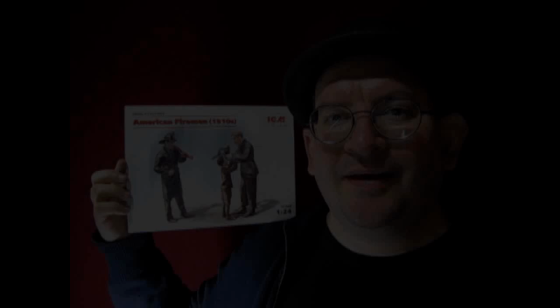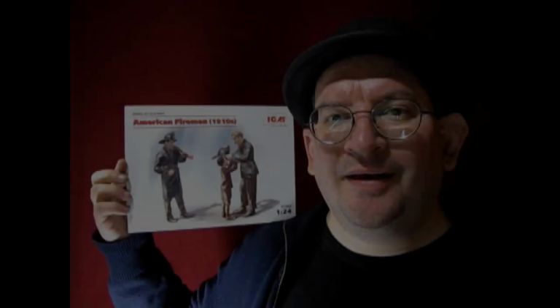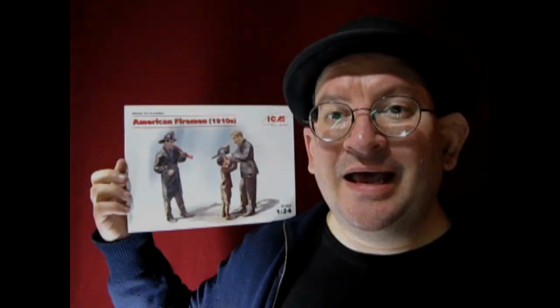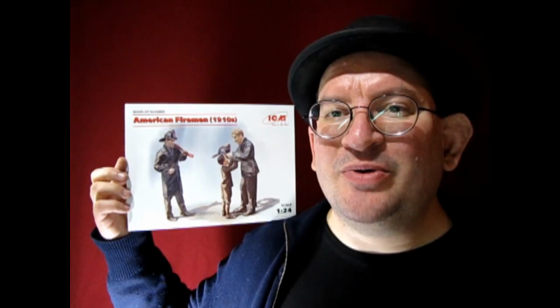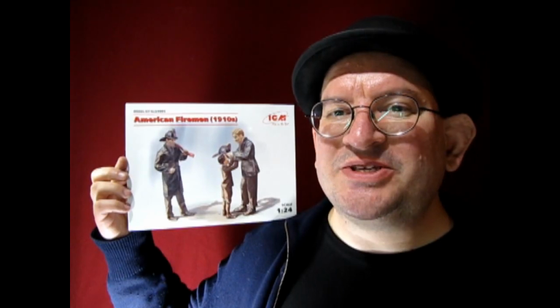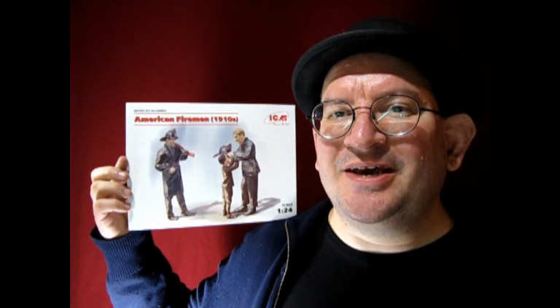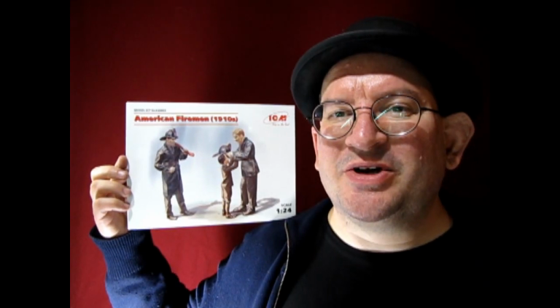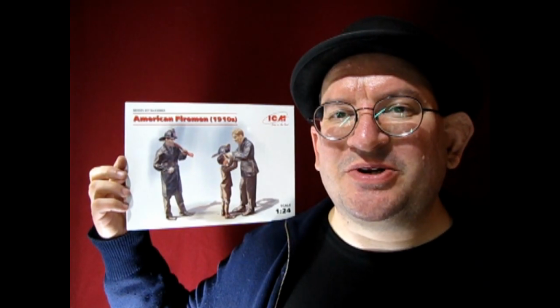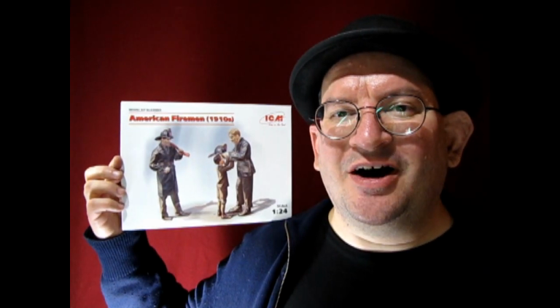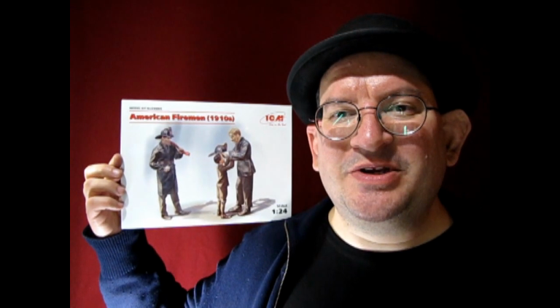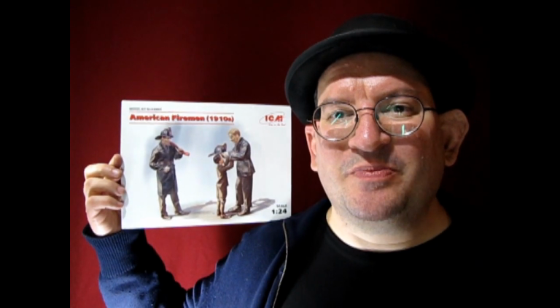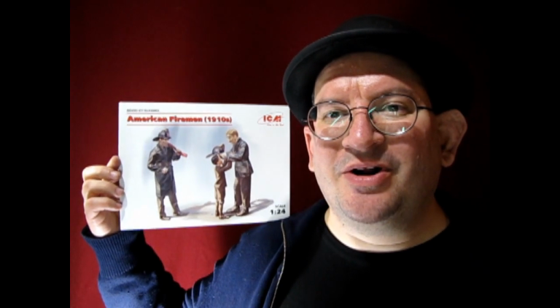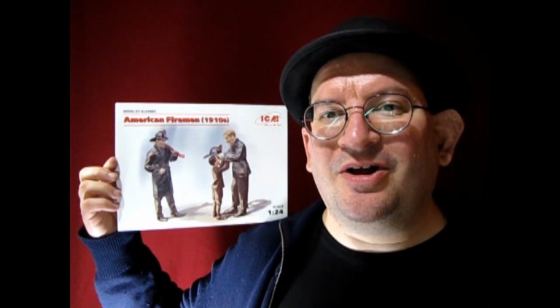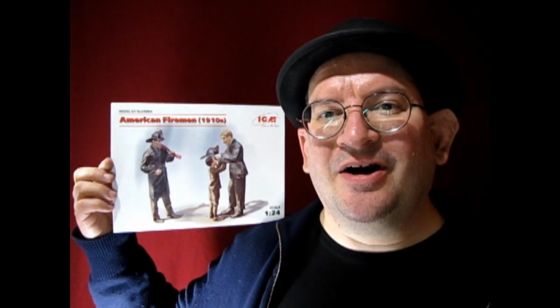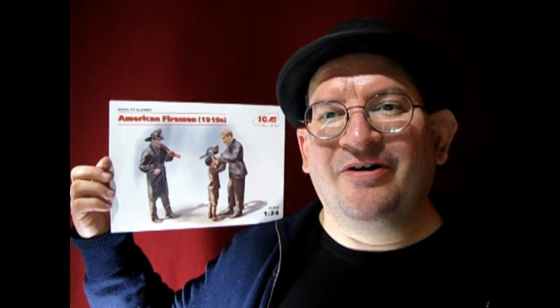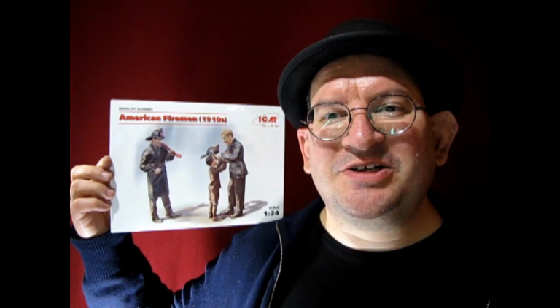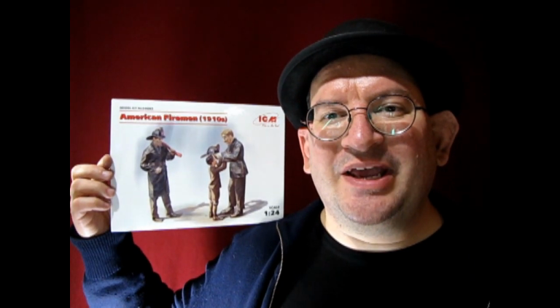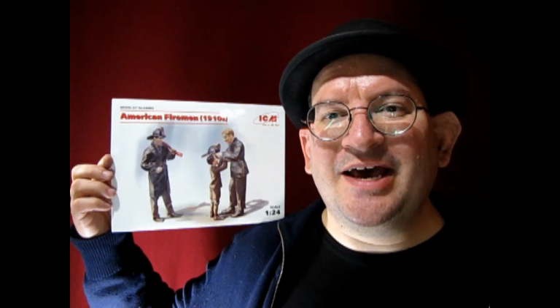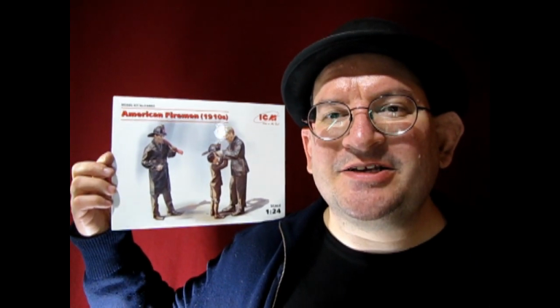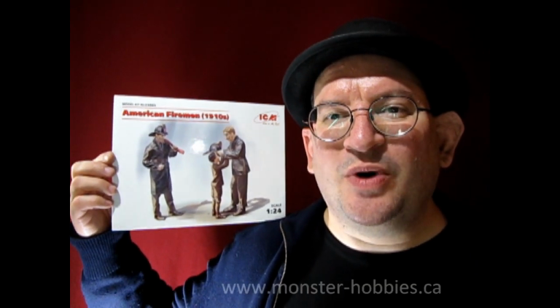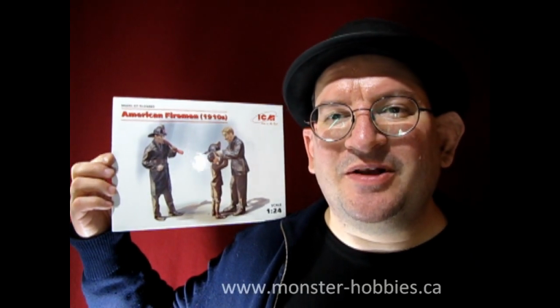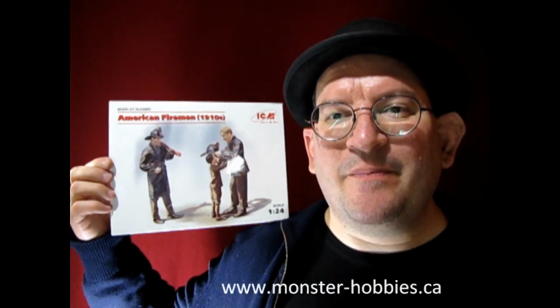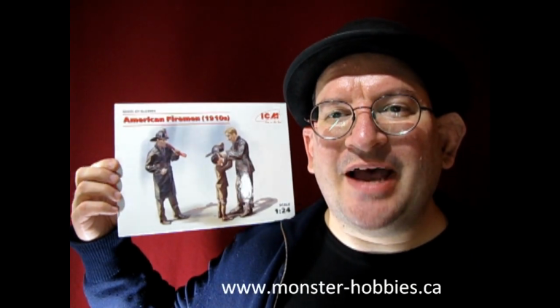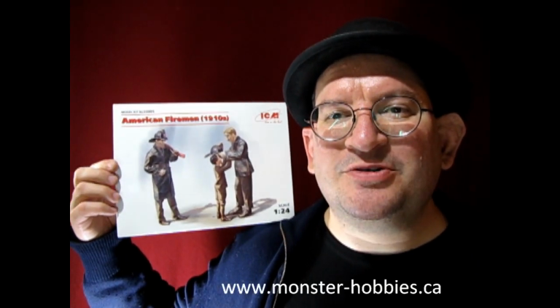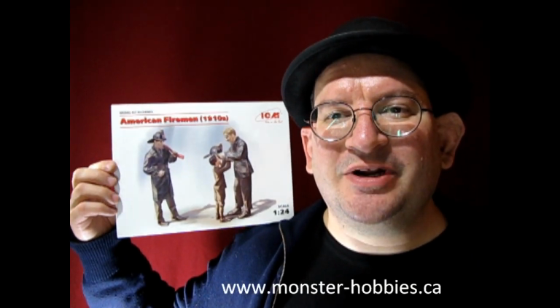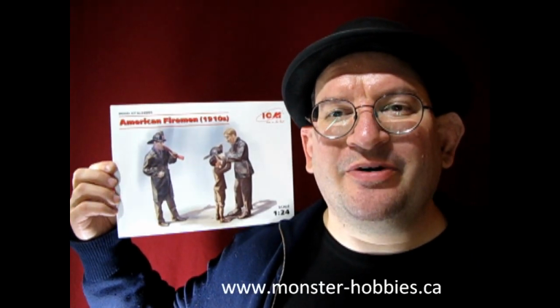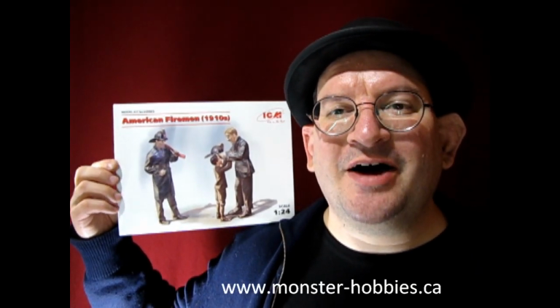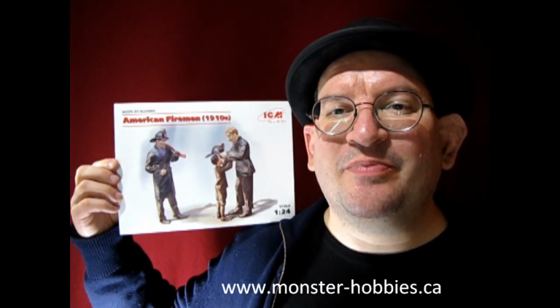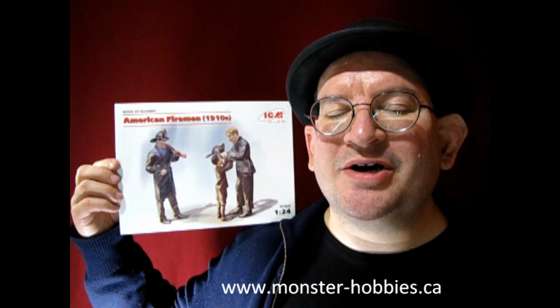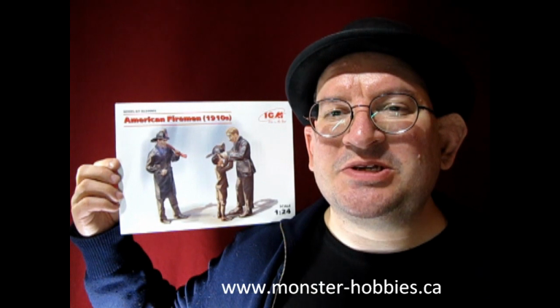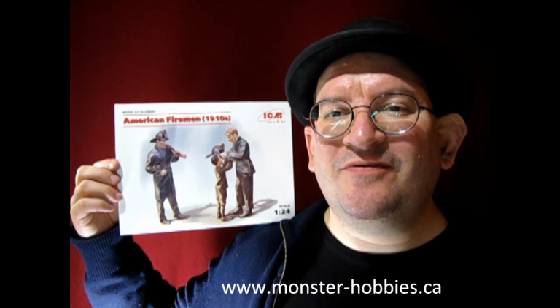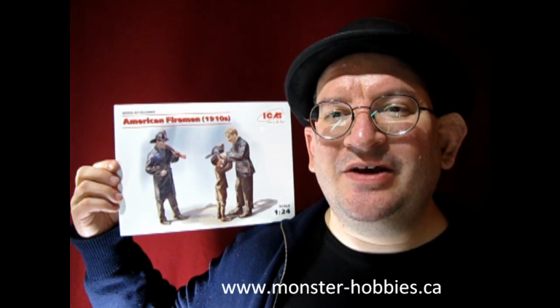Hello once again Monster Hobbies, Model Car Garage Mechanics. Welcome back to another unboxing video.